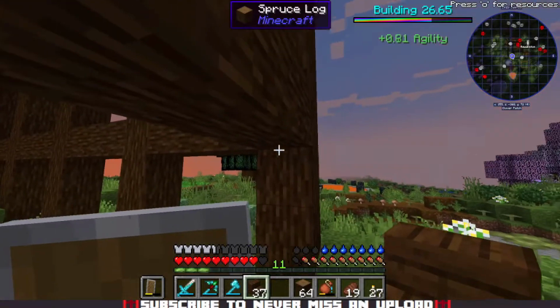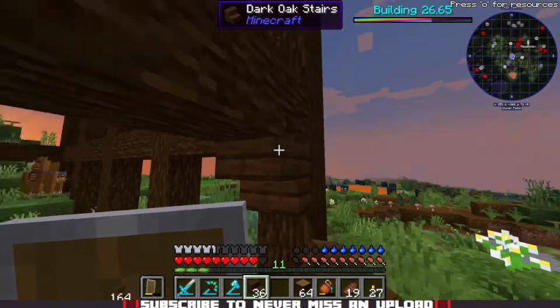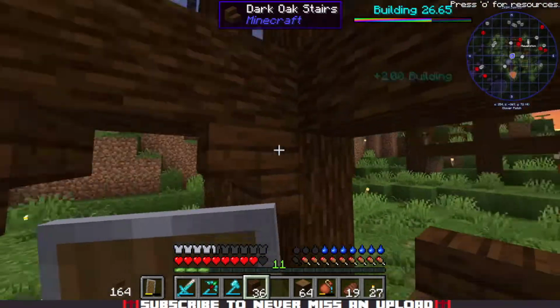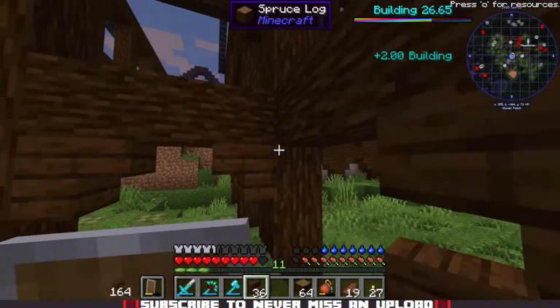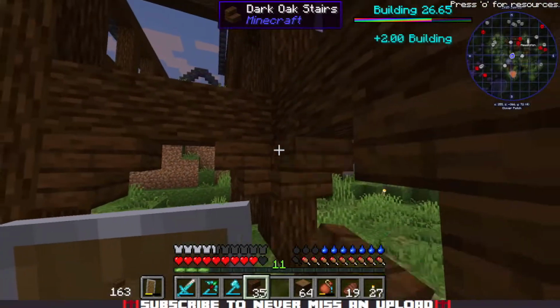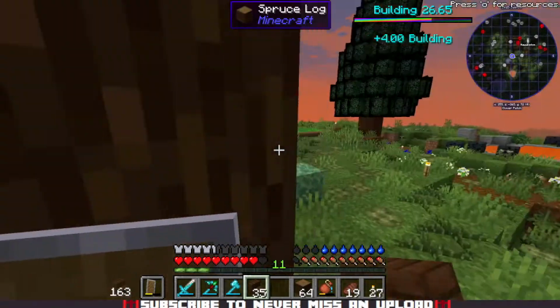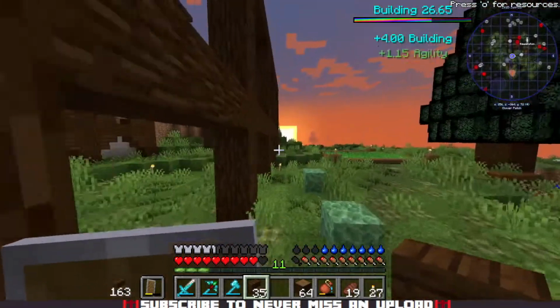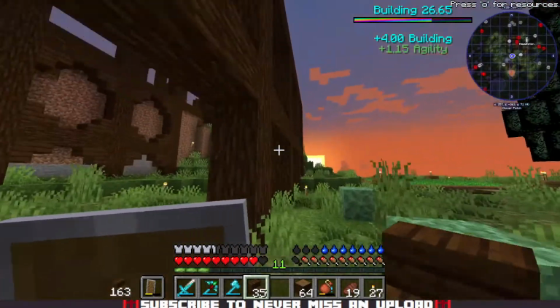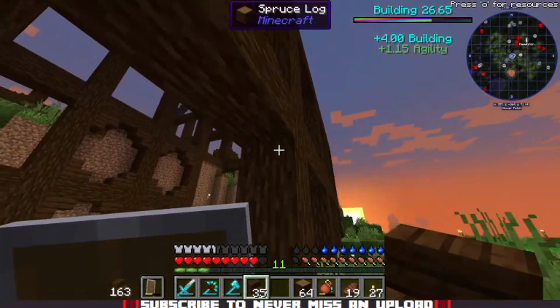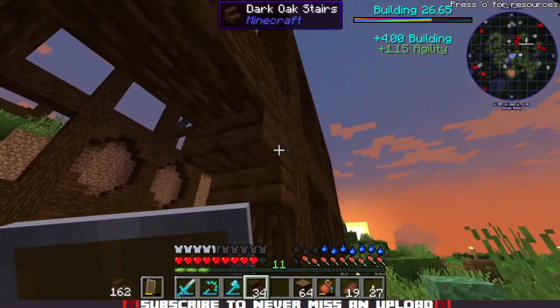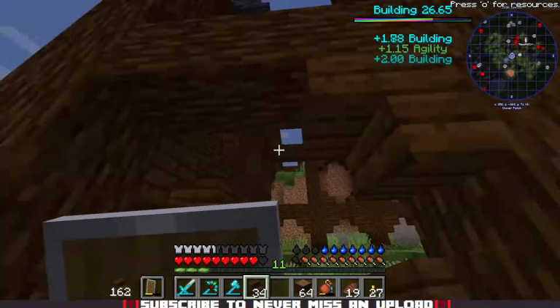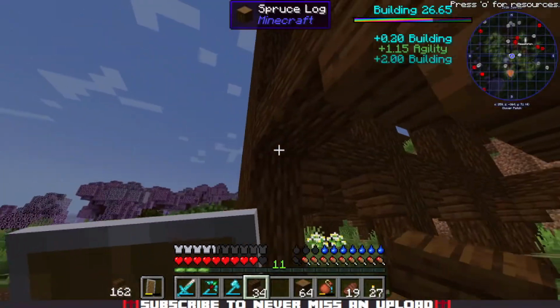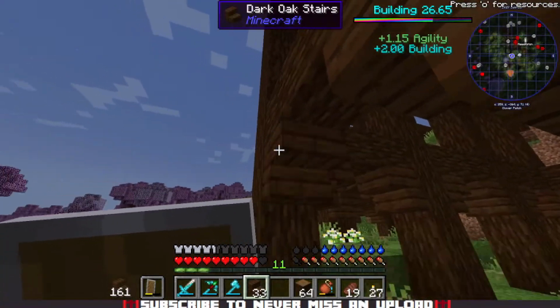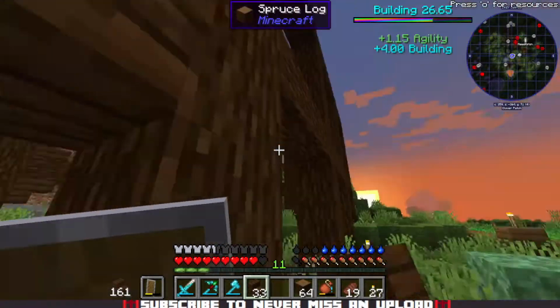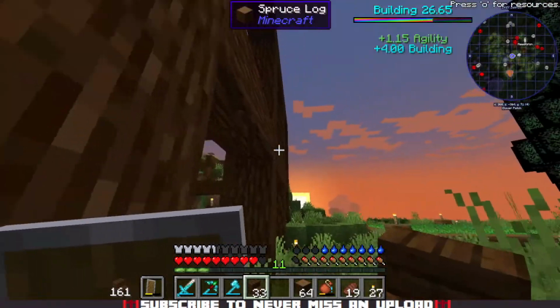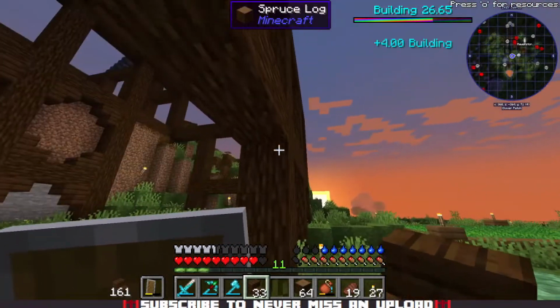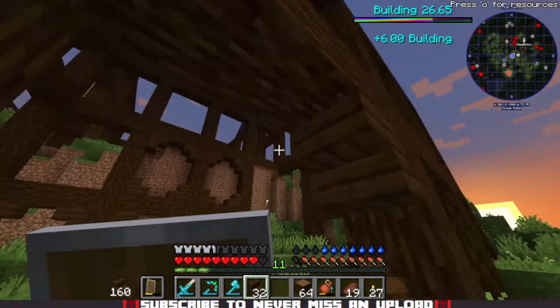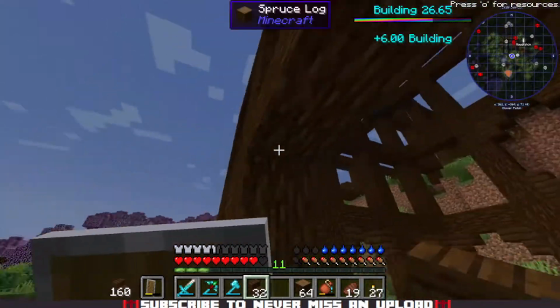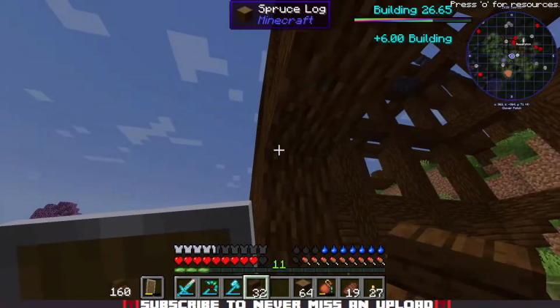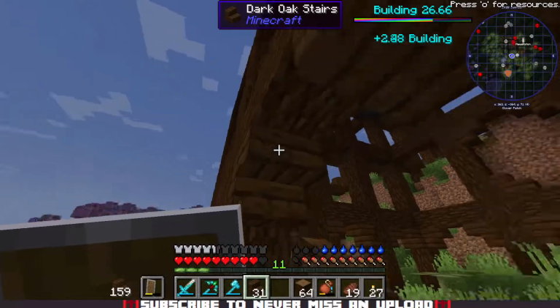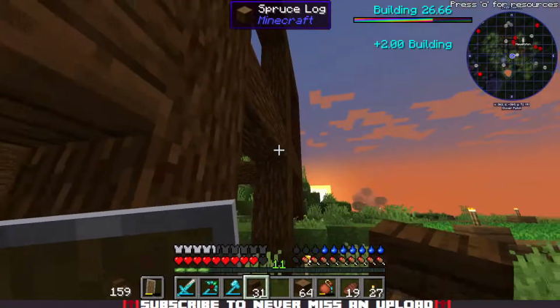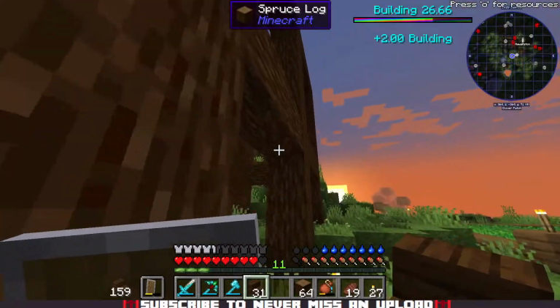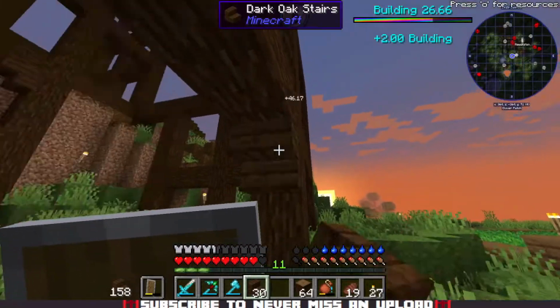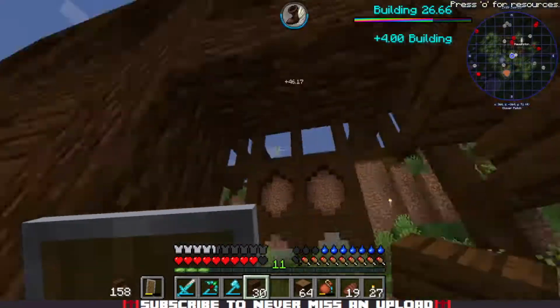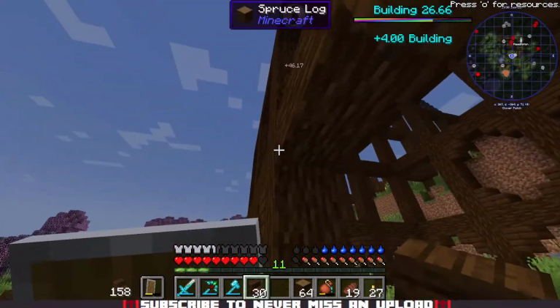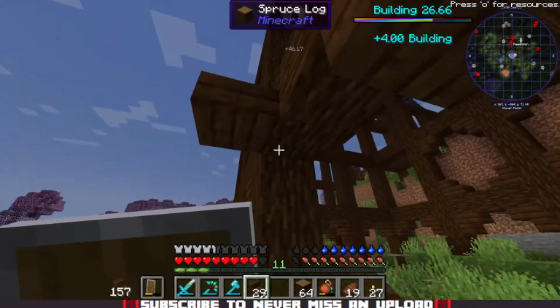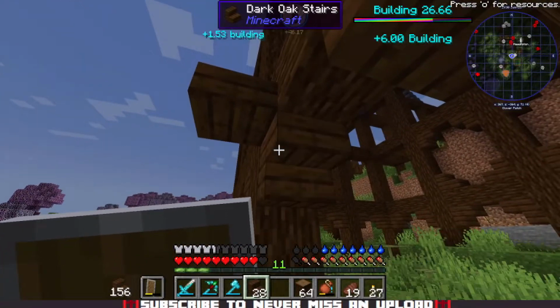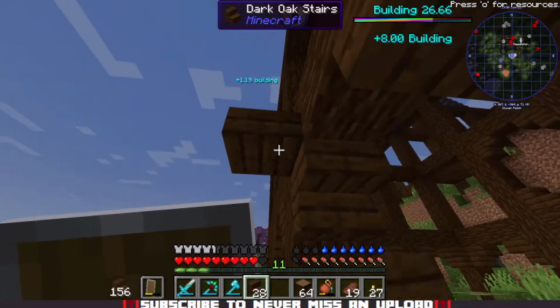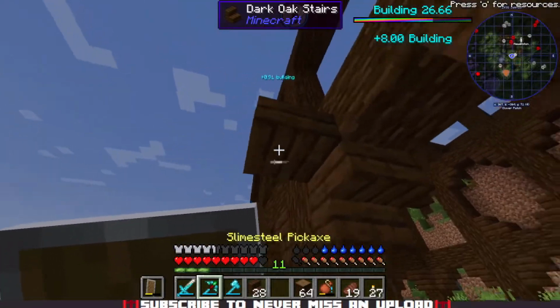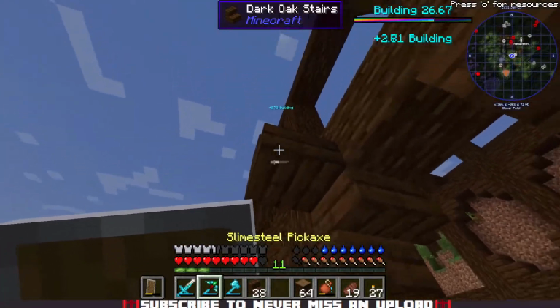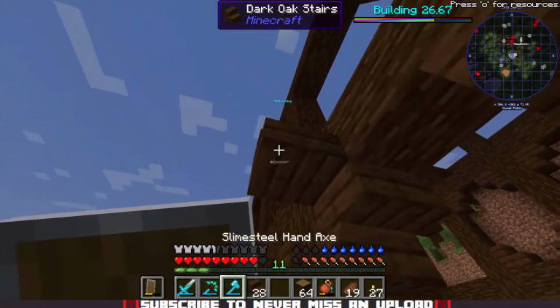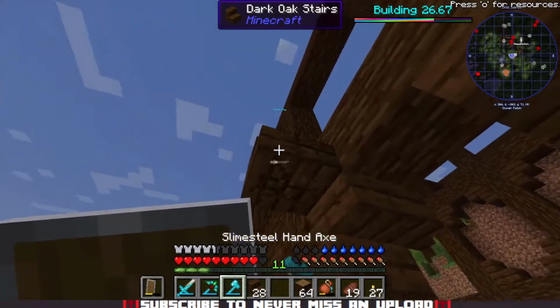In today's video, we're going to be working on finishing the basic frame for this house I started building. As you can see, I've built the basic log frame already.